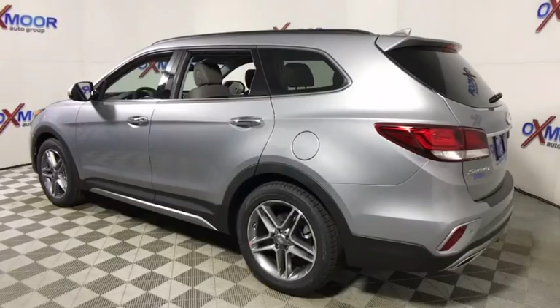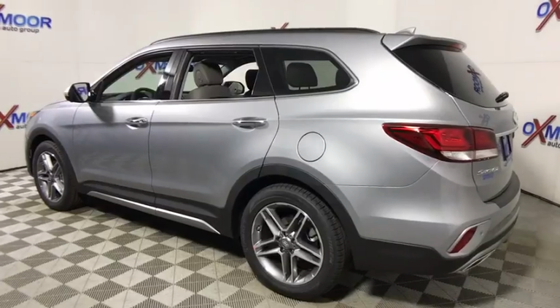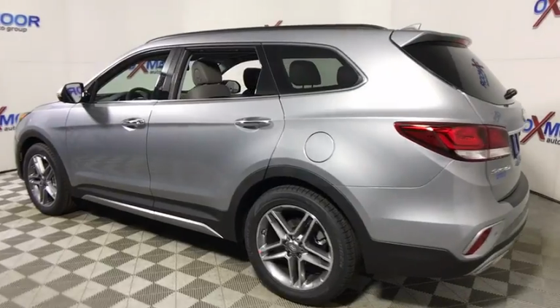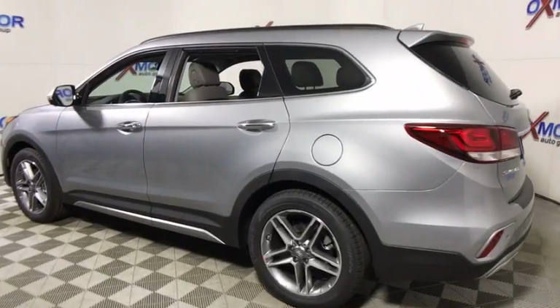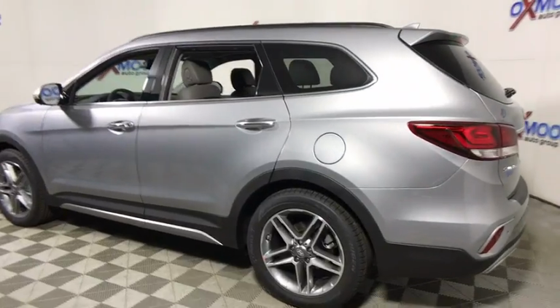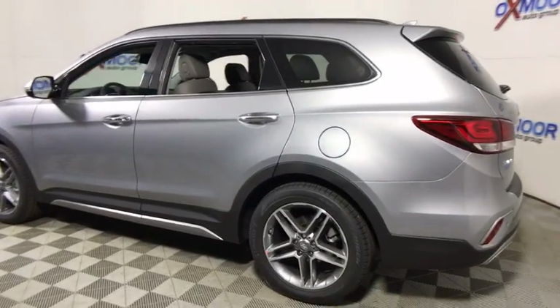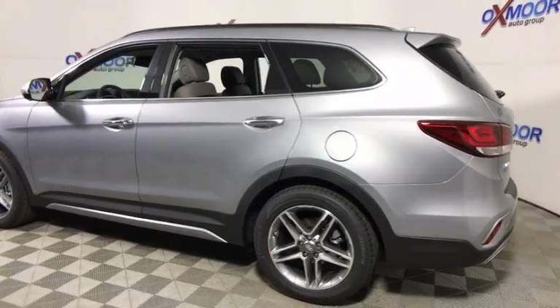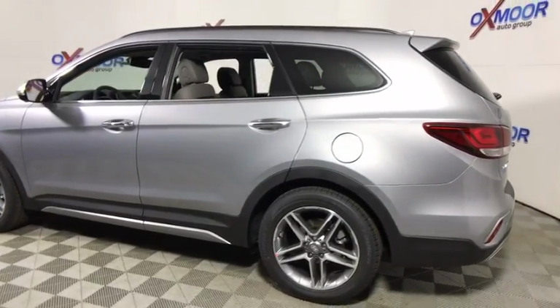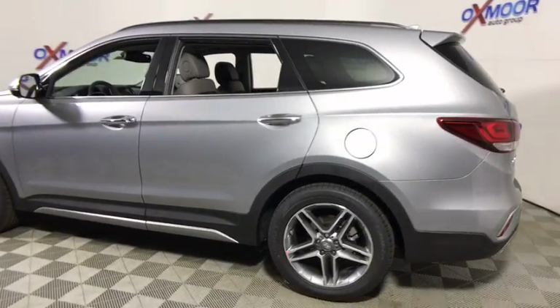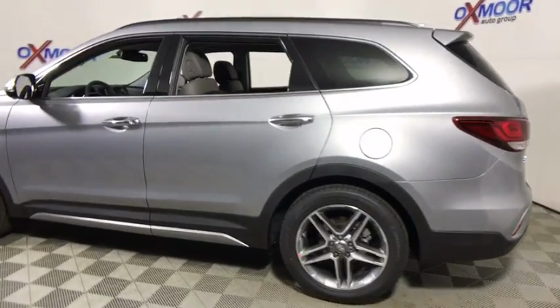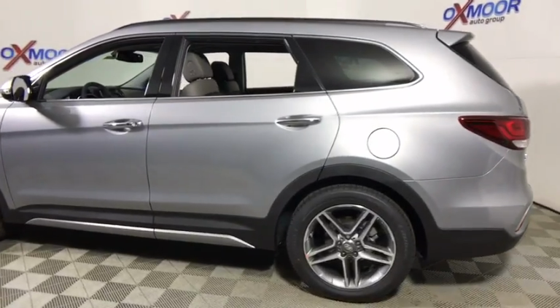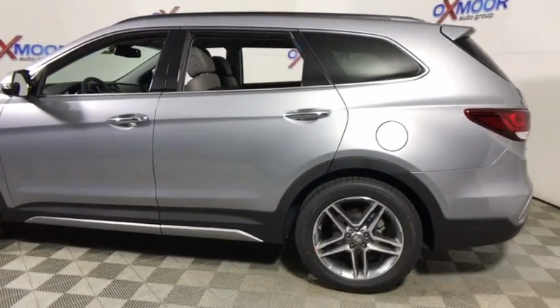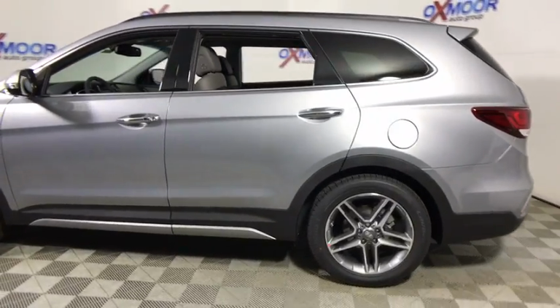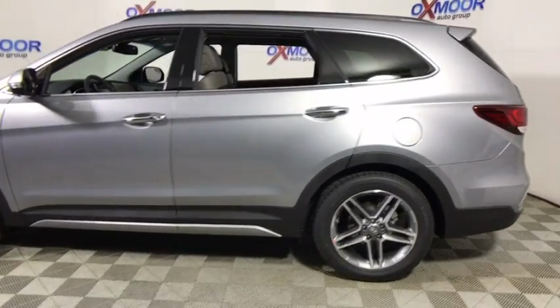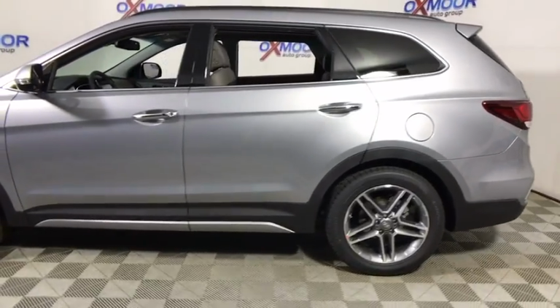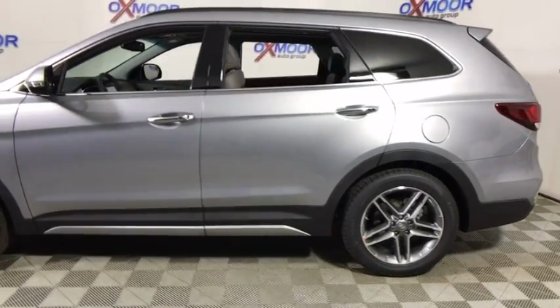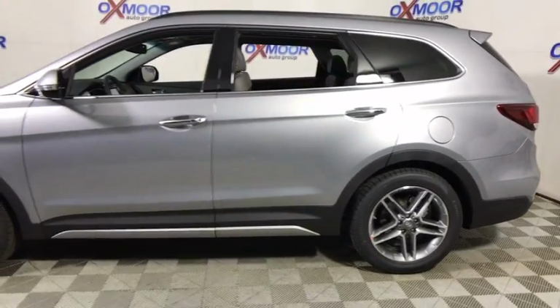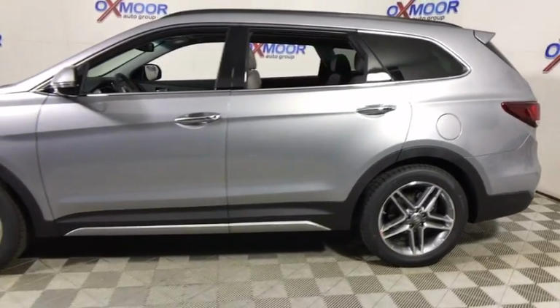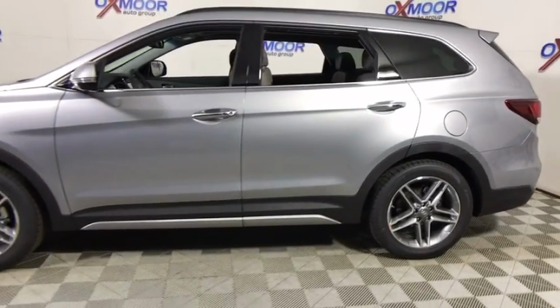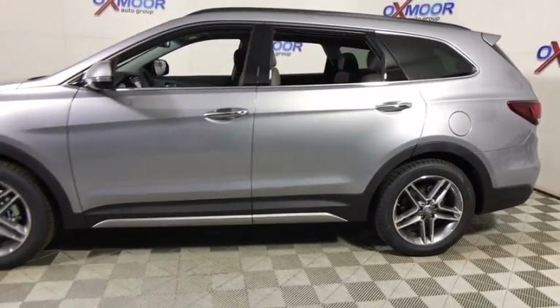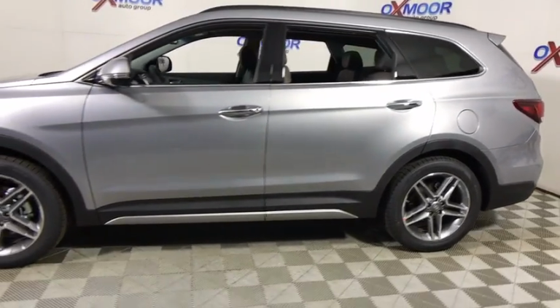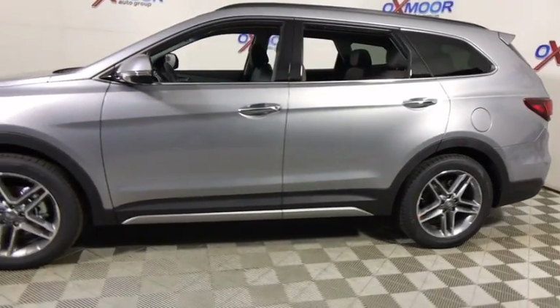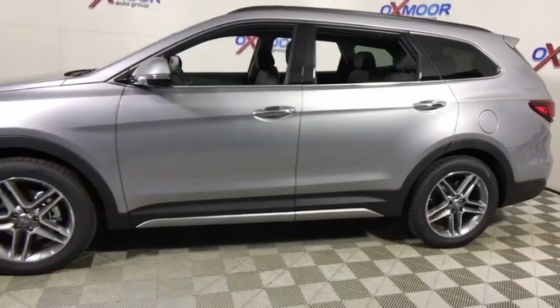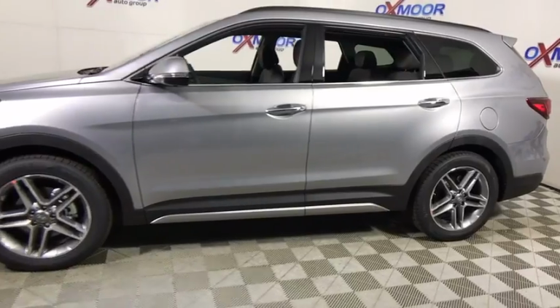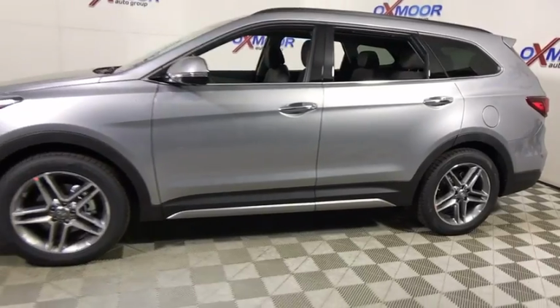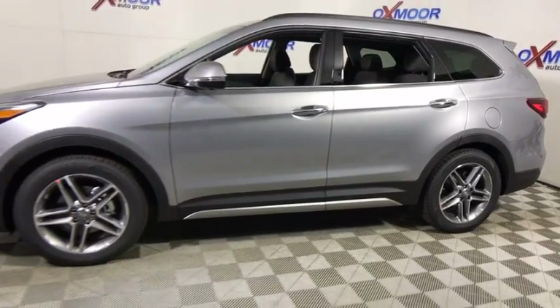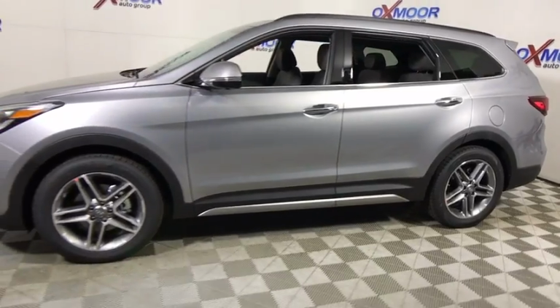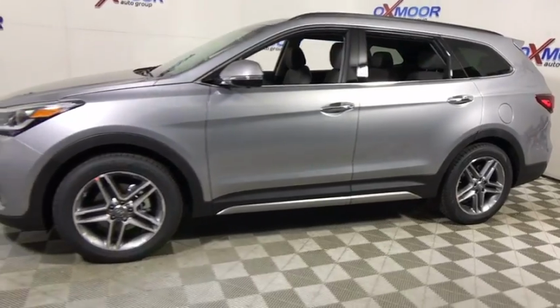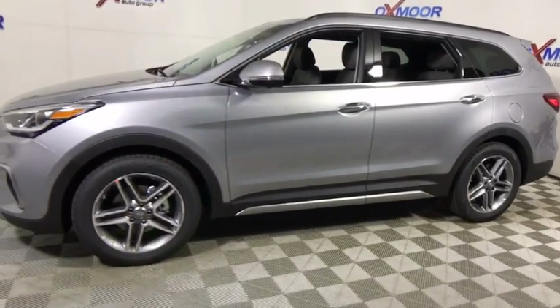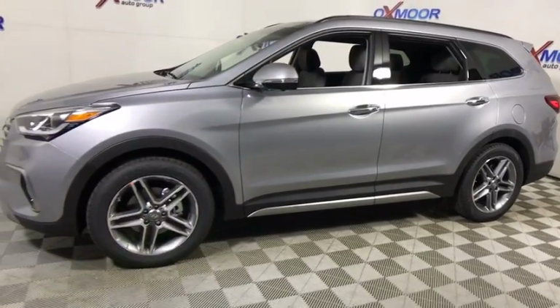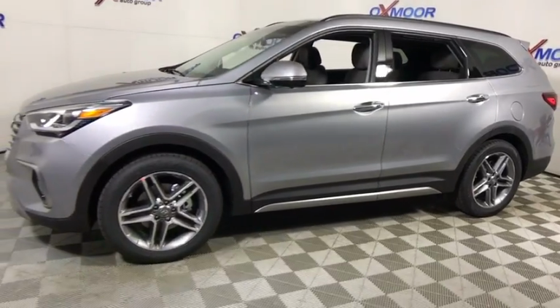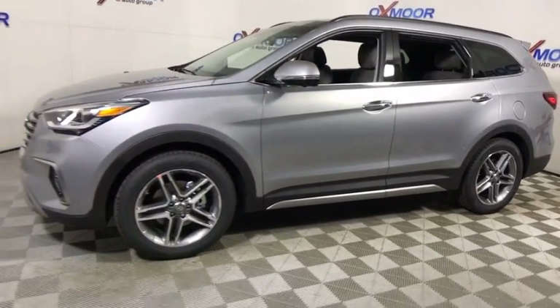2018 Hyundai Santa Fe. Style. Quality. Performance. Value. Need we say more?